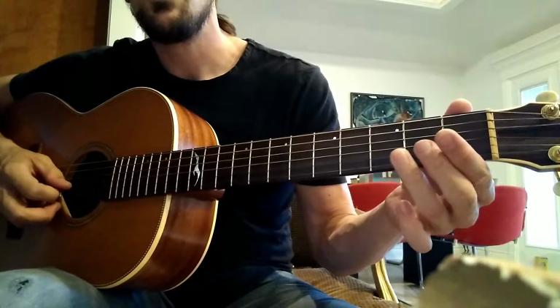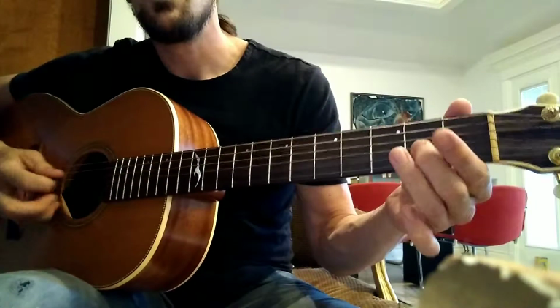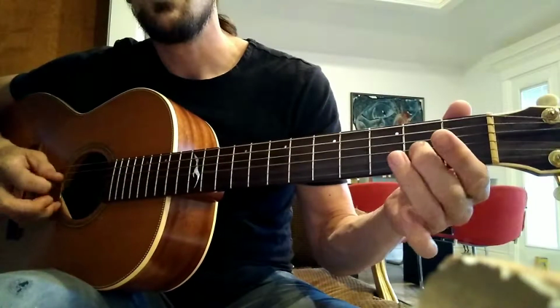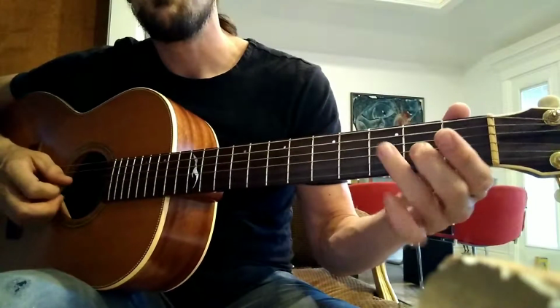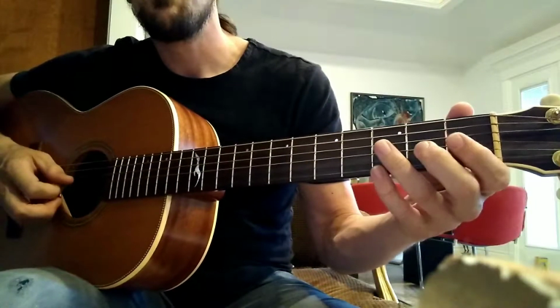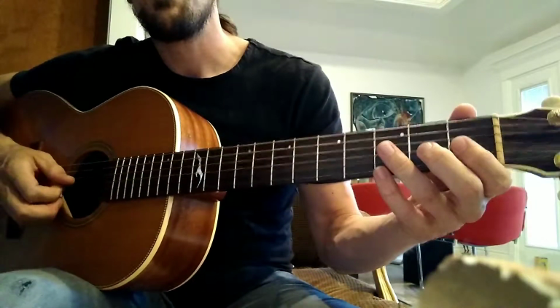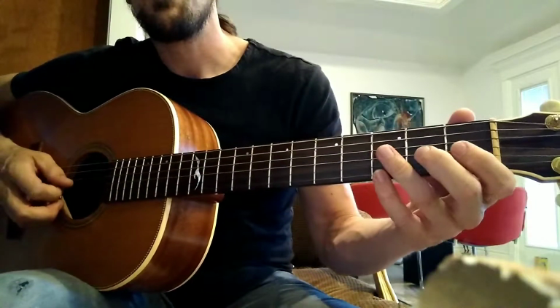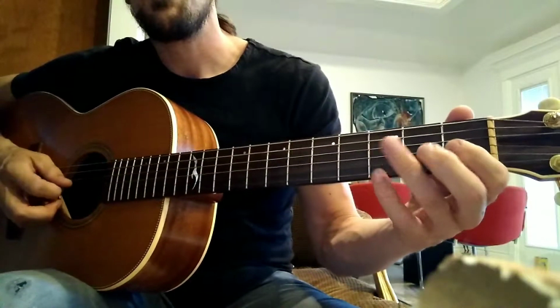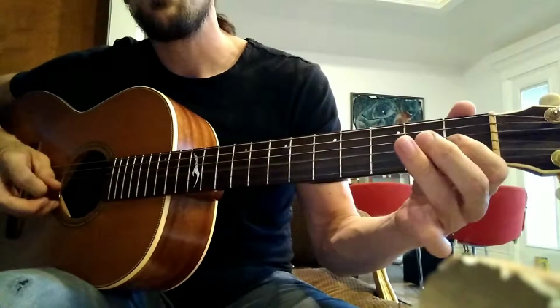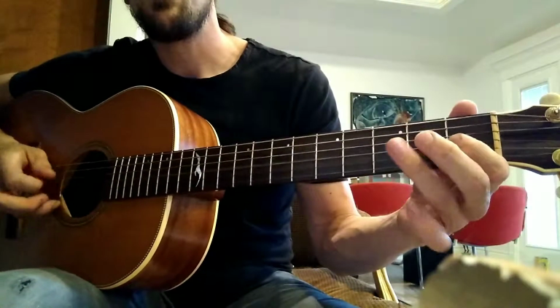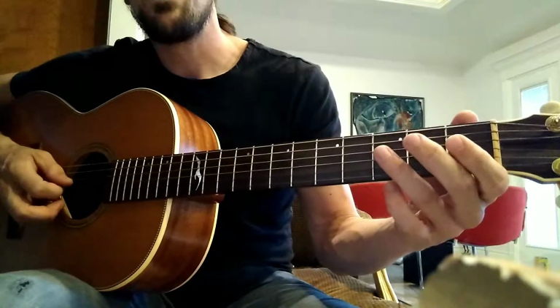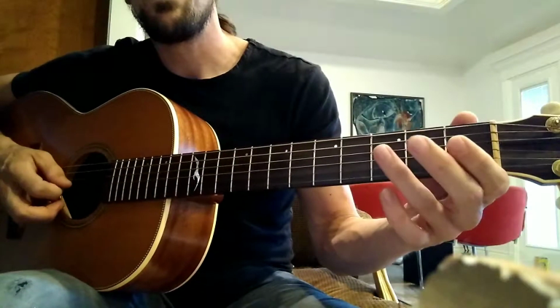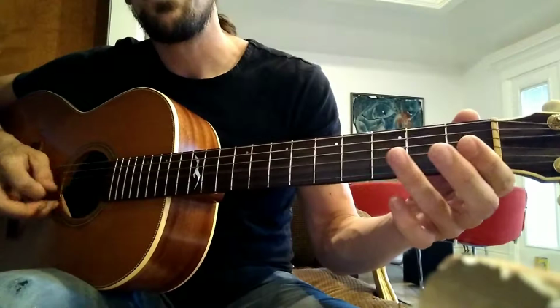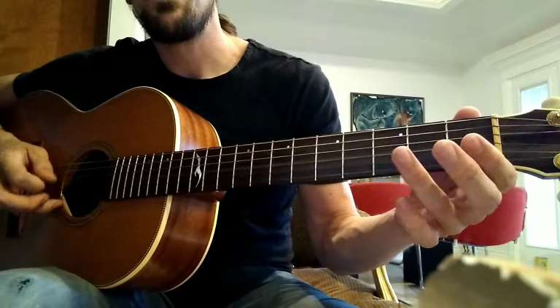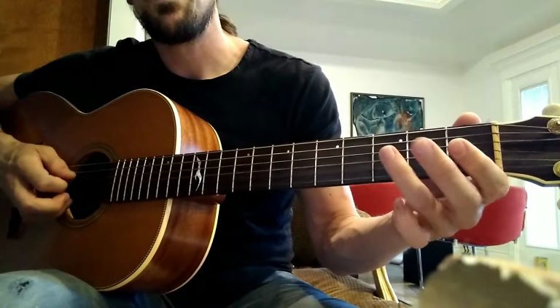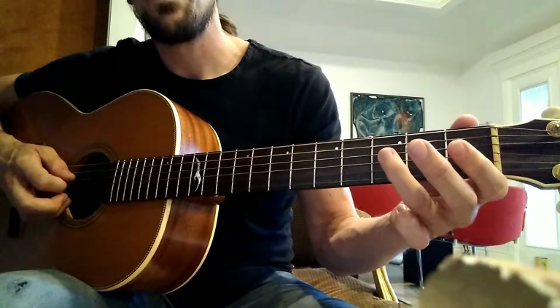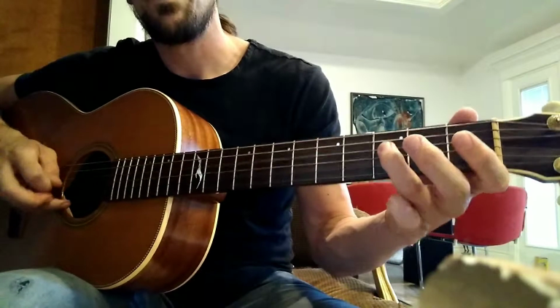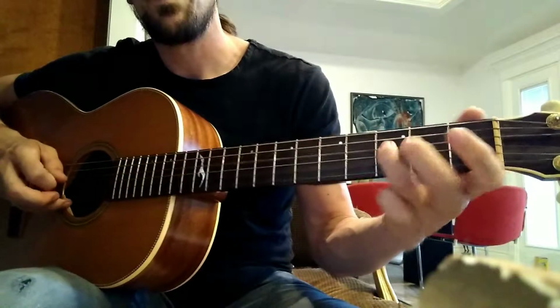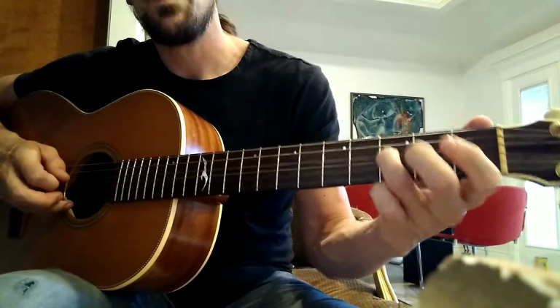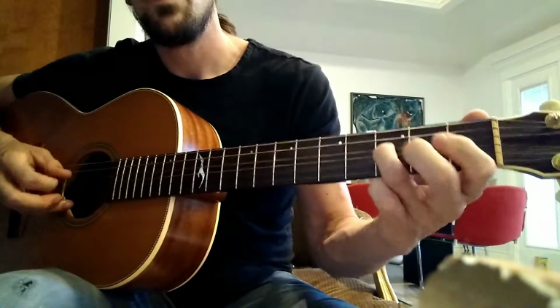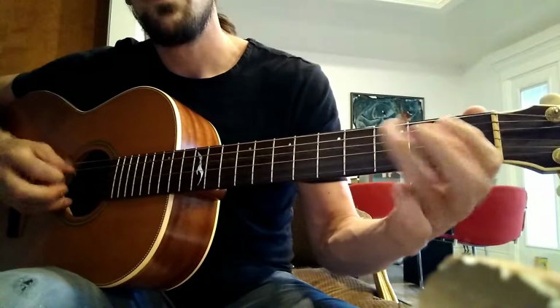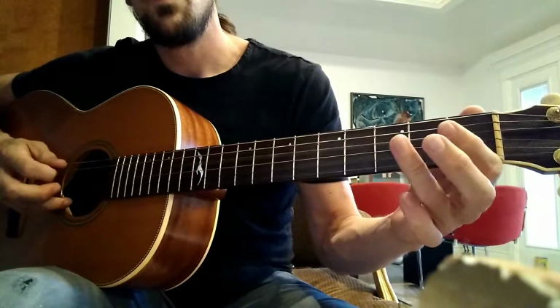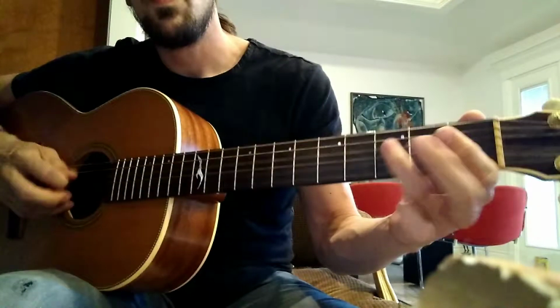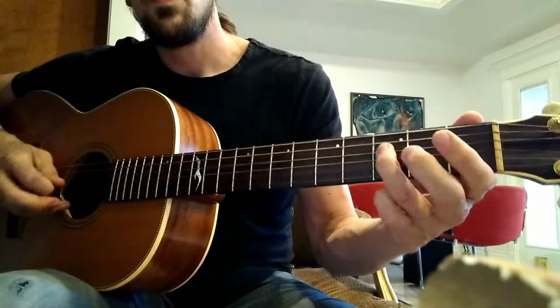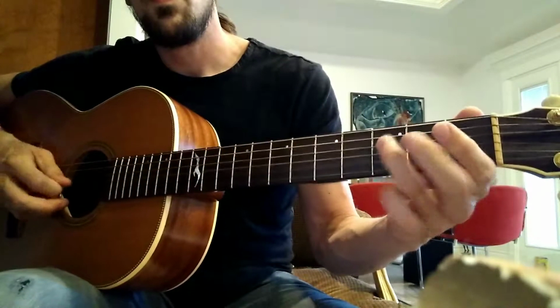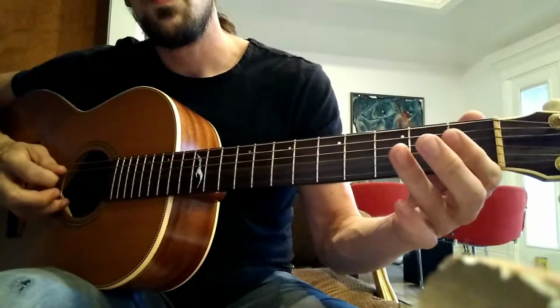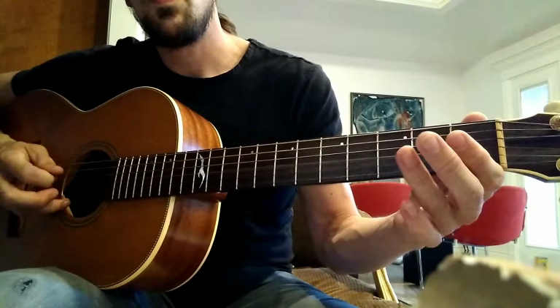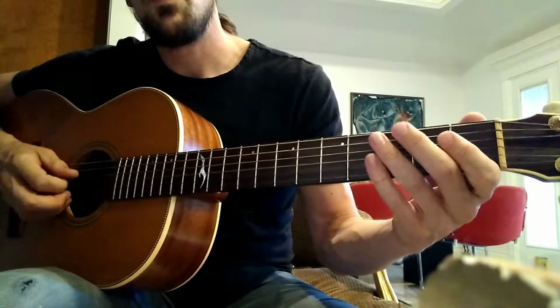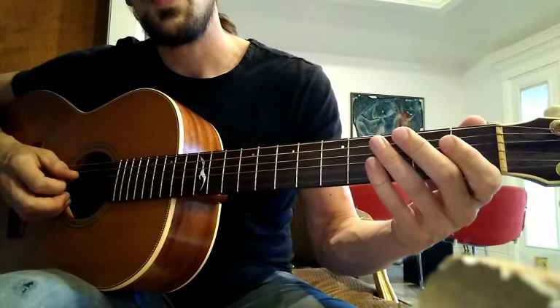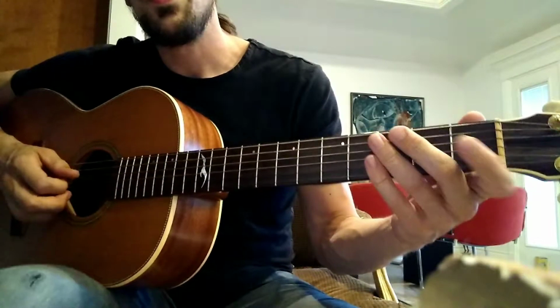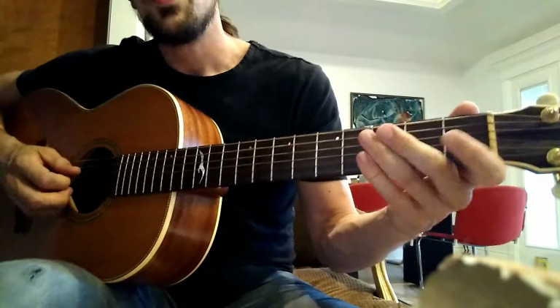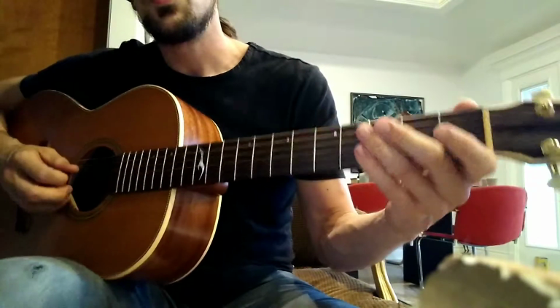So all together, it's going to go like this. On the count of four. One, two, three, four.